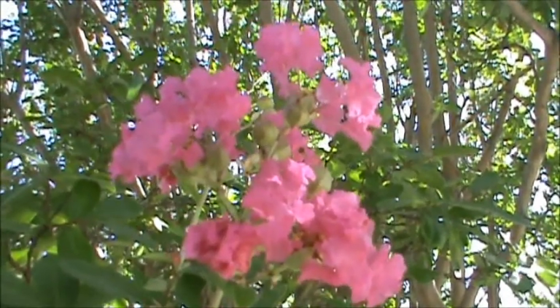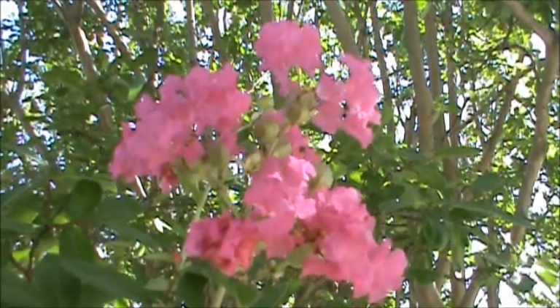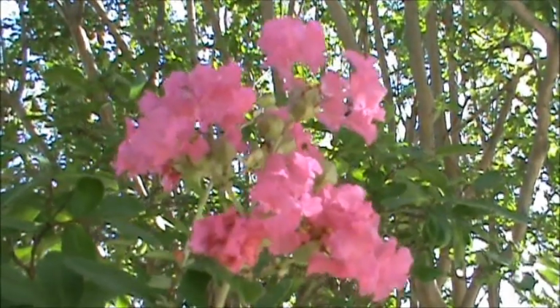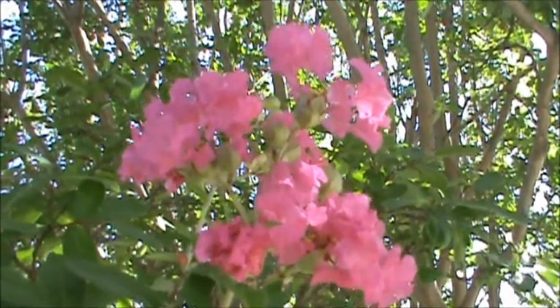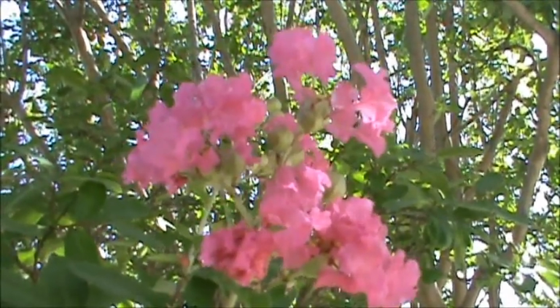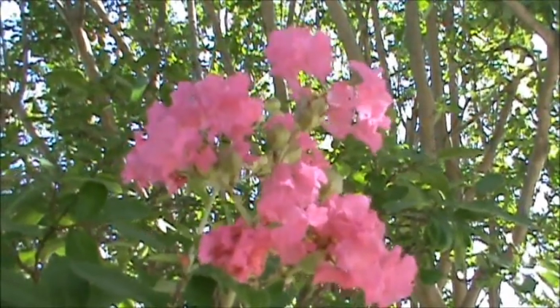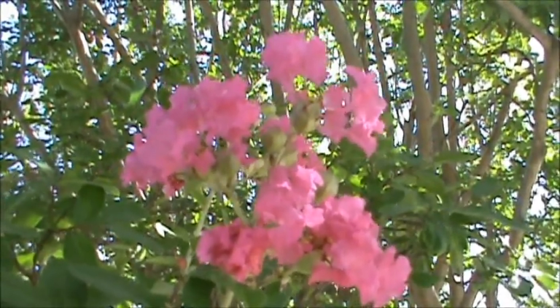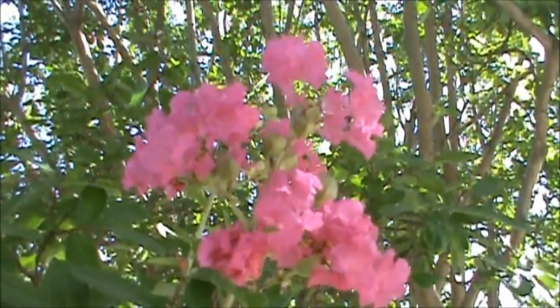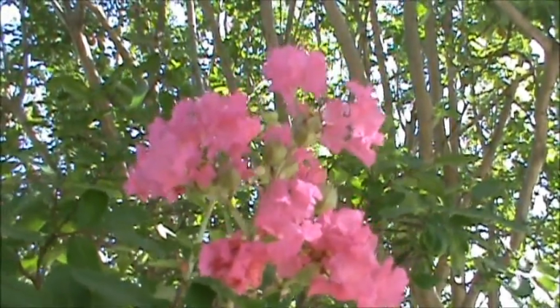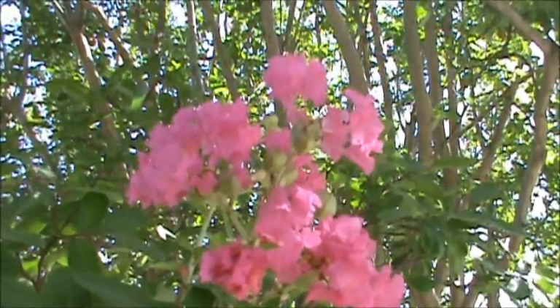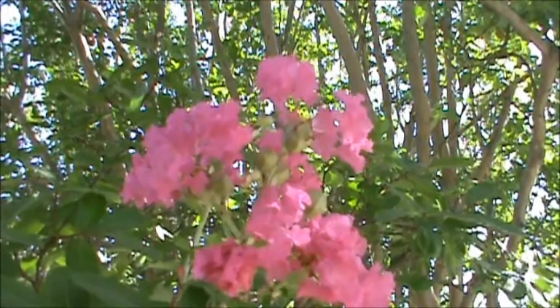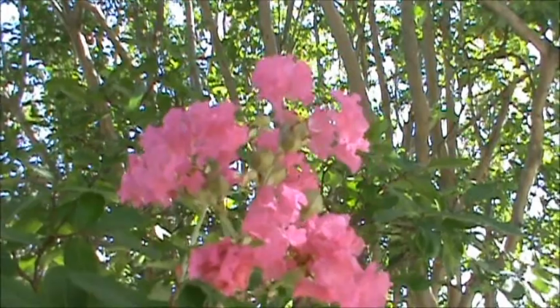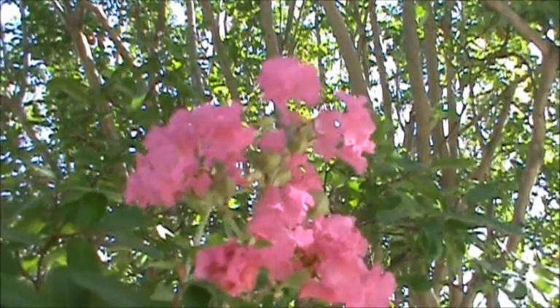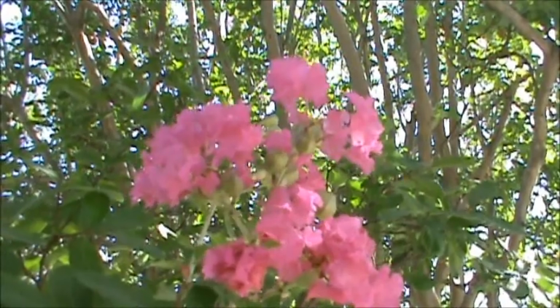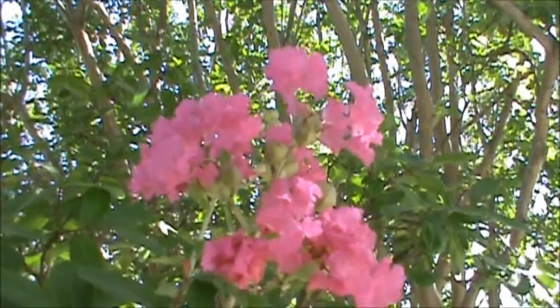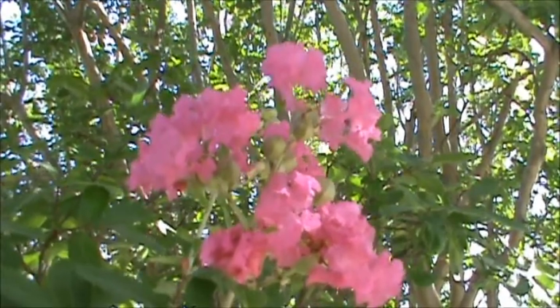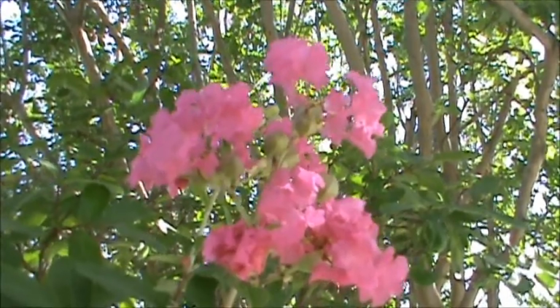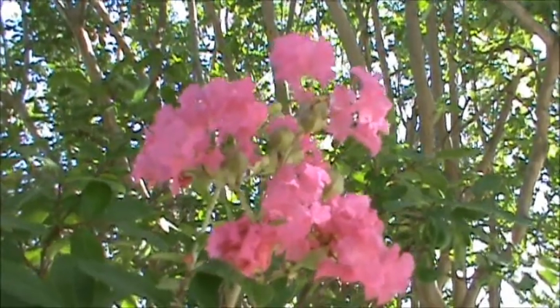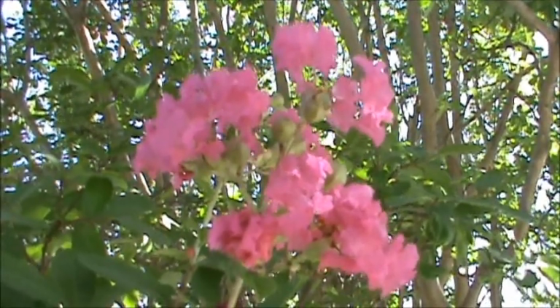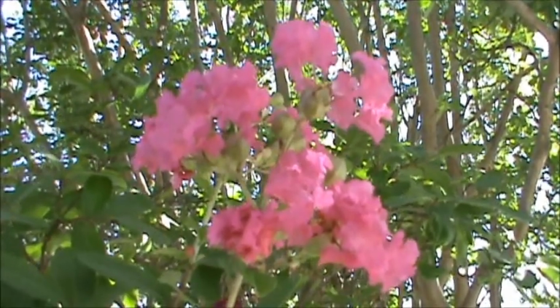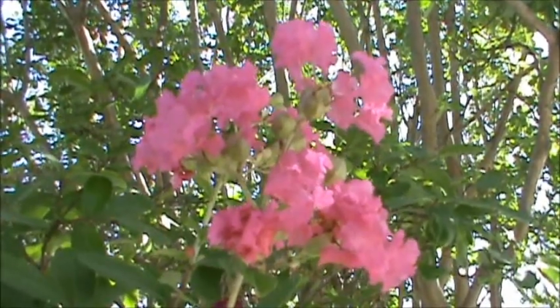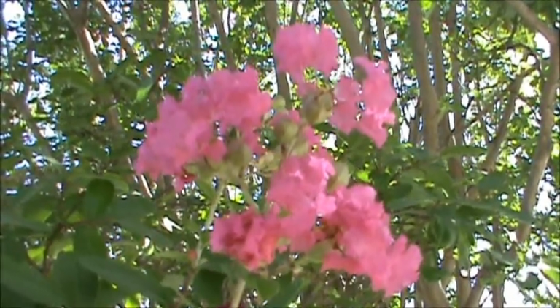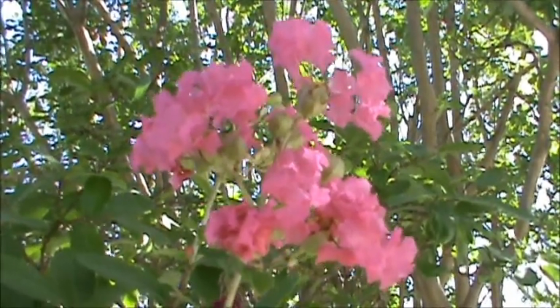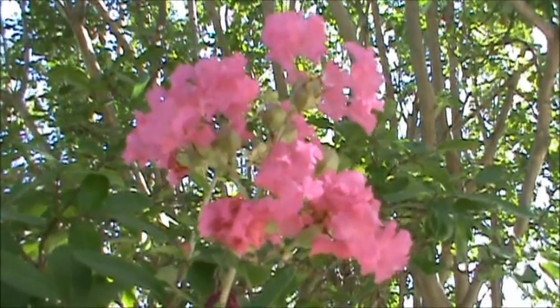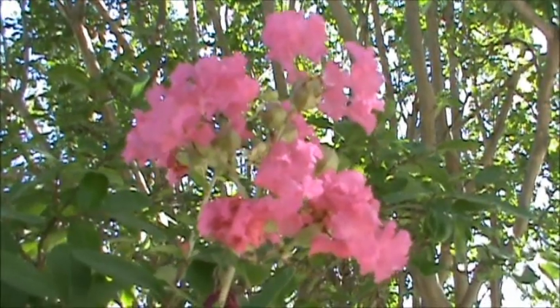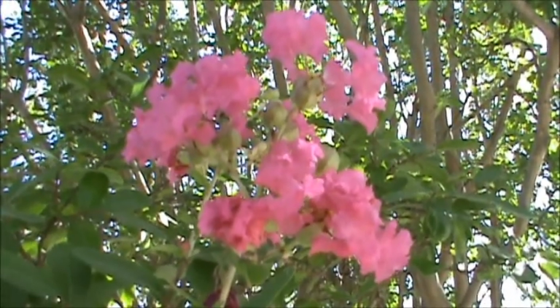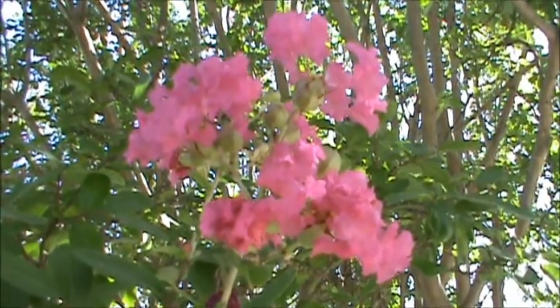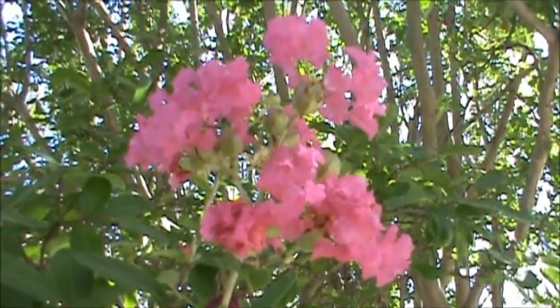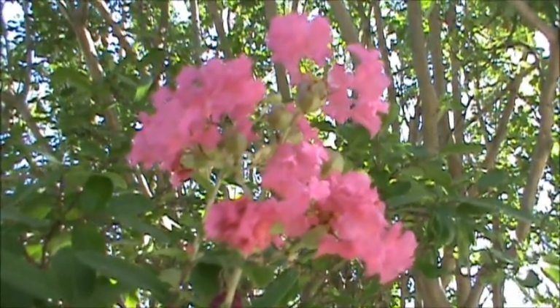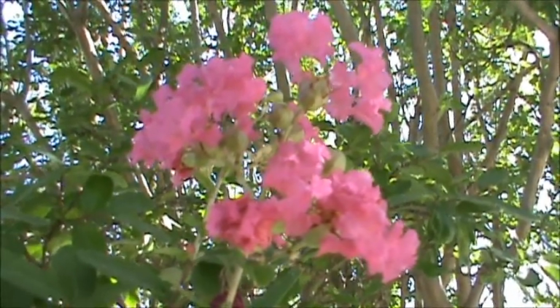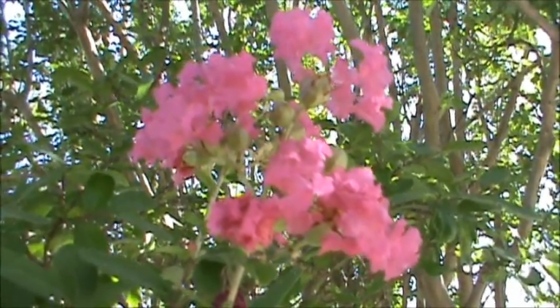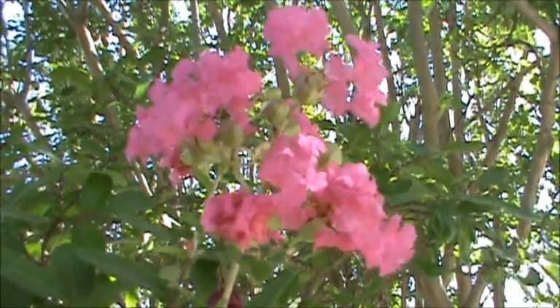Hello, Bill here, Pale Horse Survival and Tactical. Today we're going to take a look at Crape Myrtle.